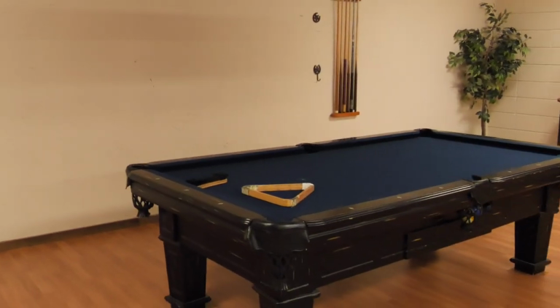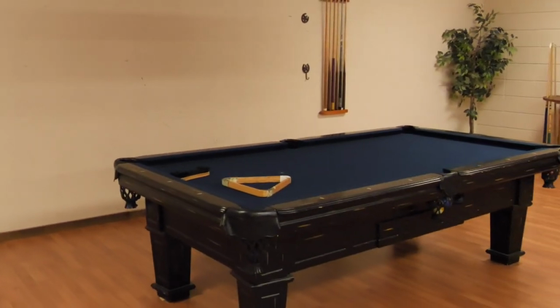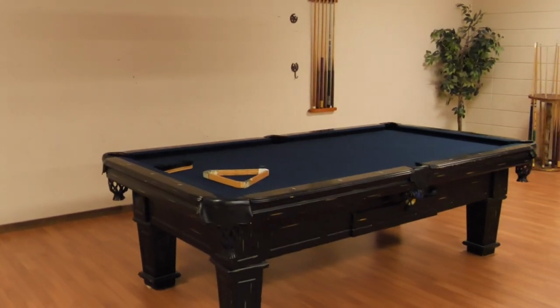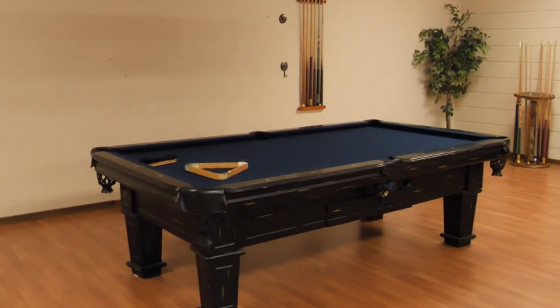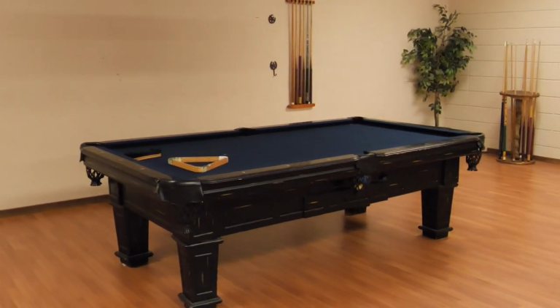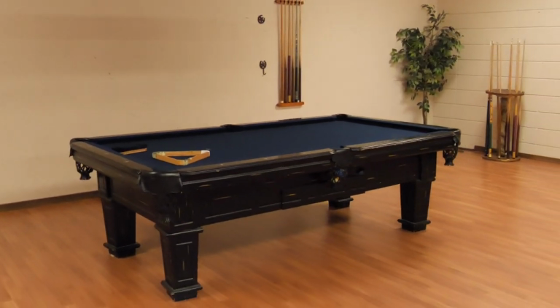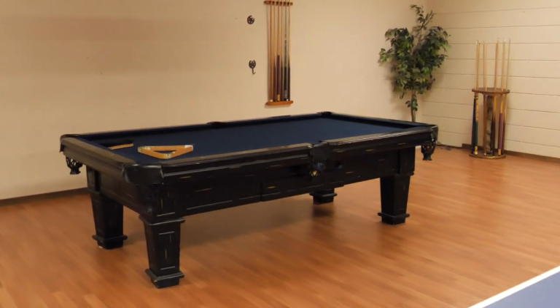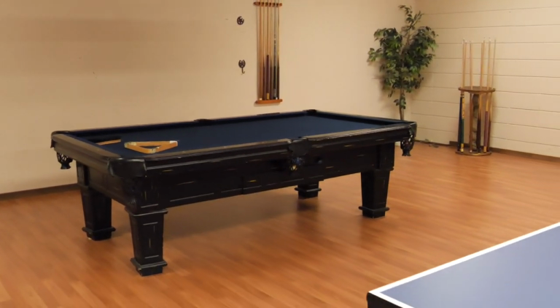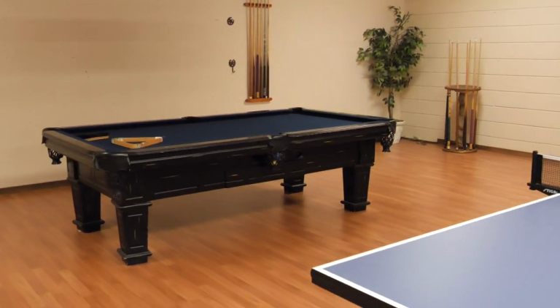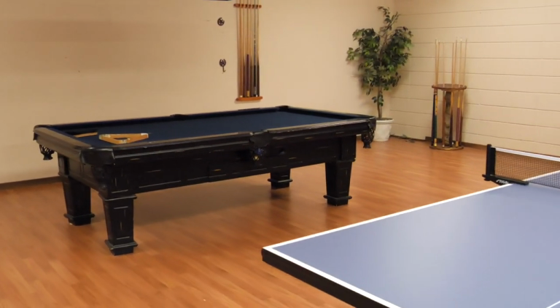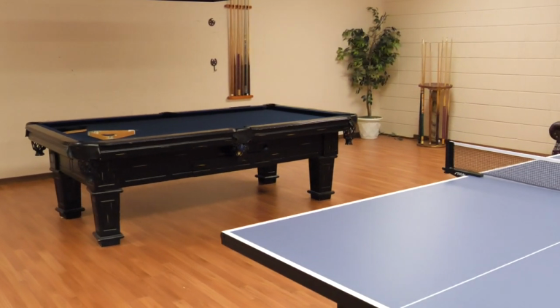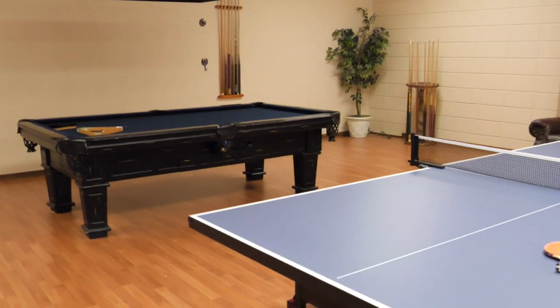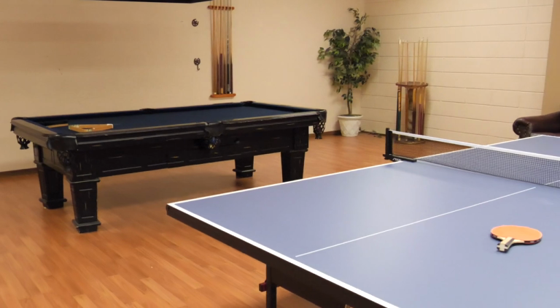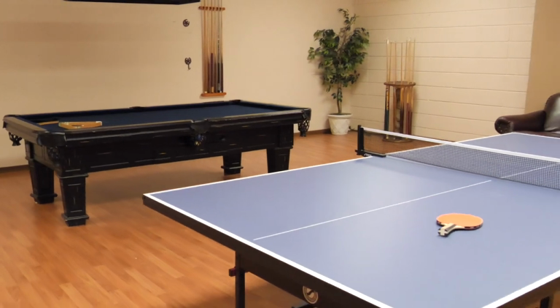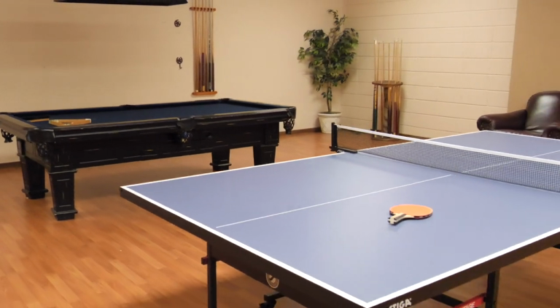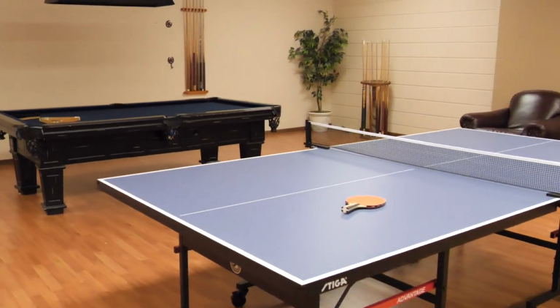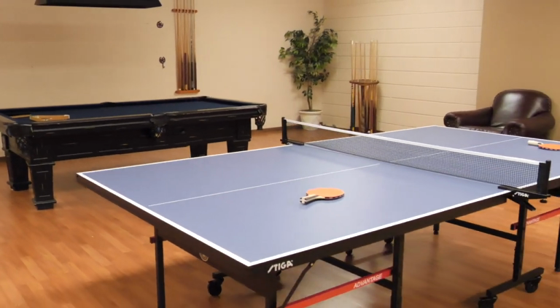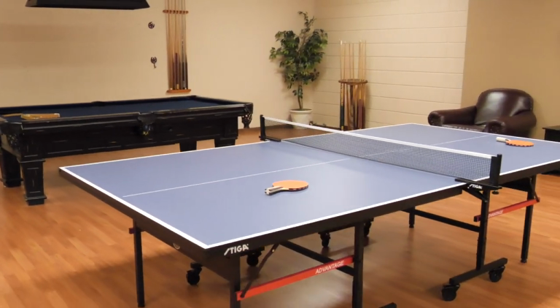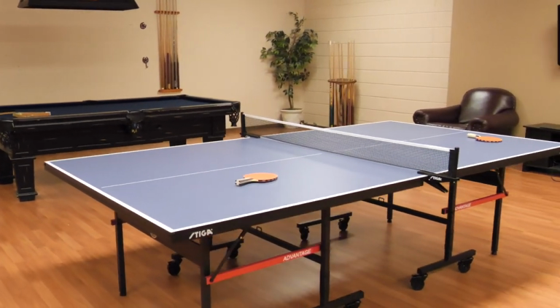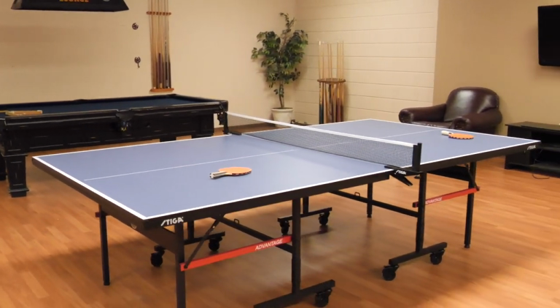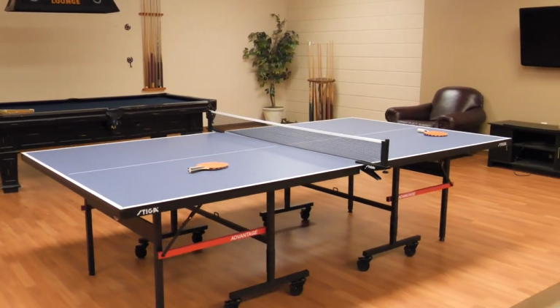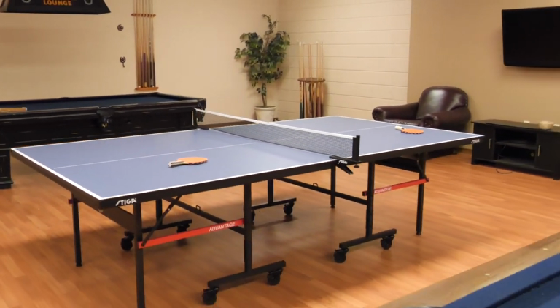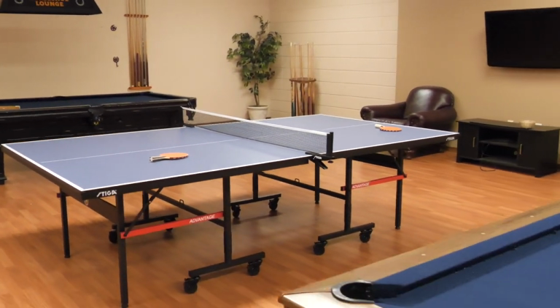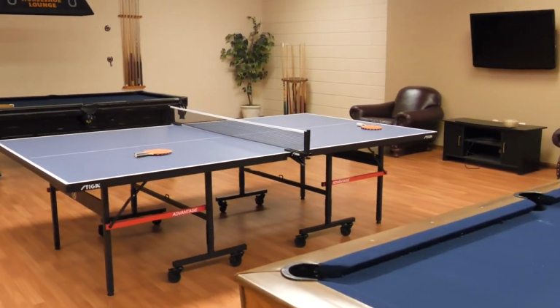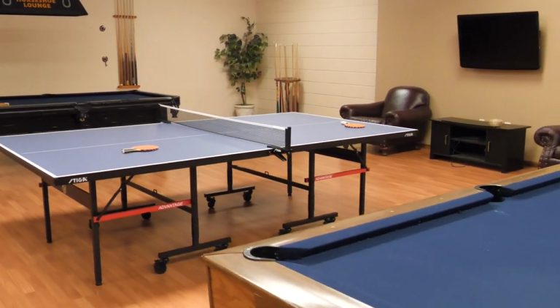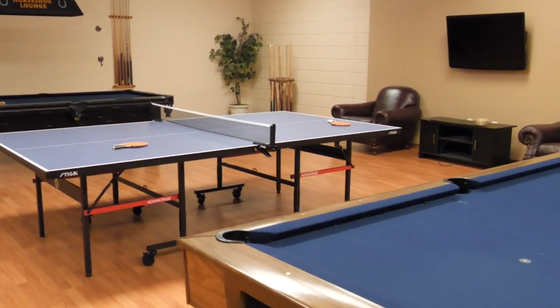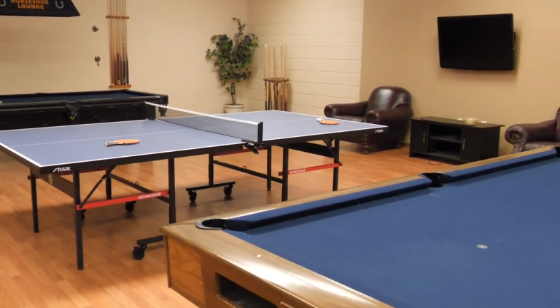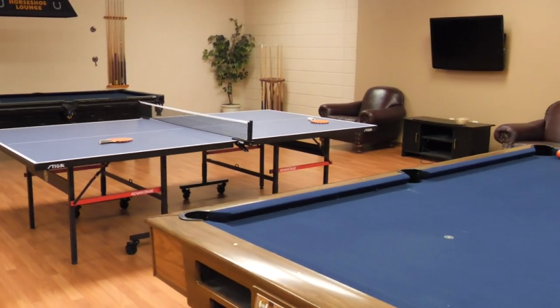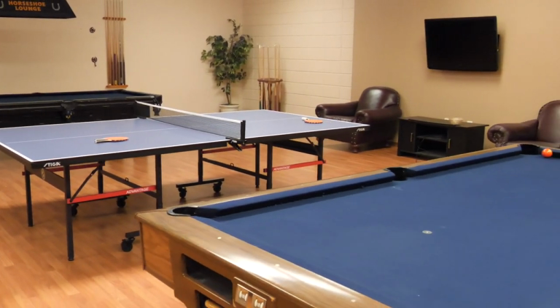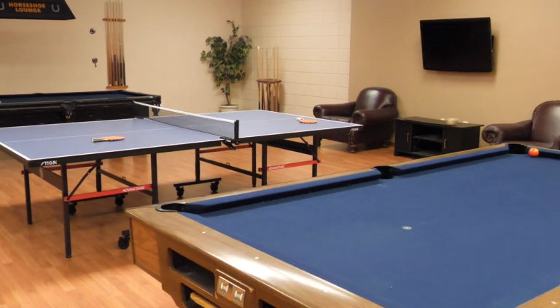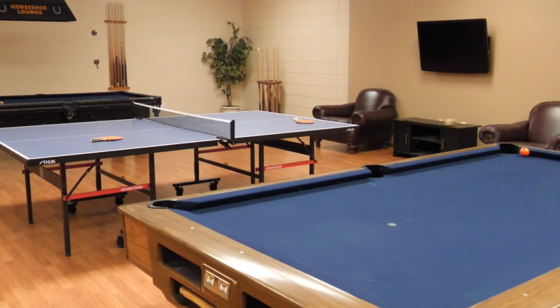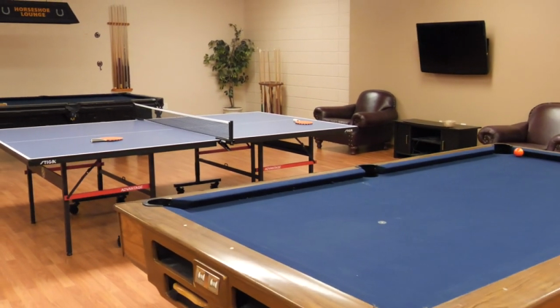And did we mention the game room? You could play video games here, a game of pool, or perhaps some ping pong.